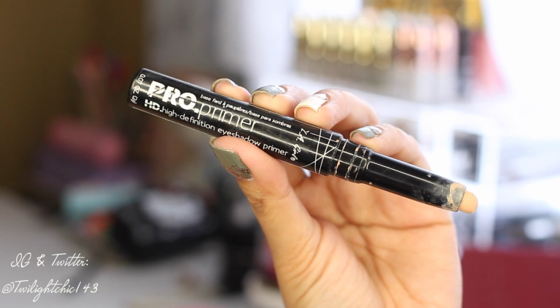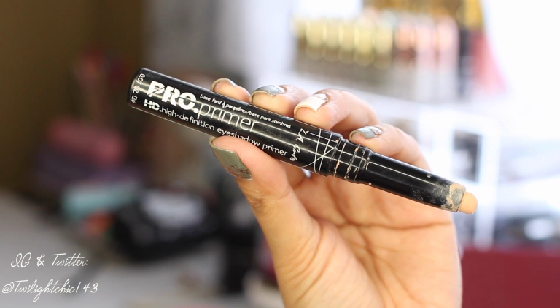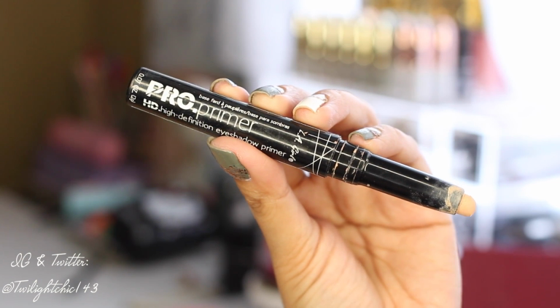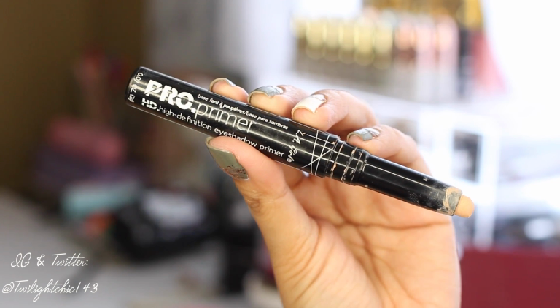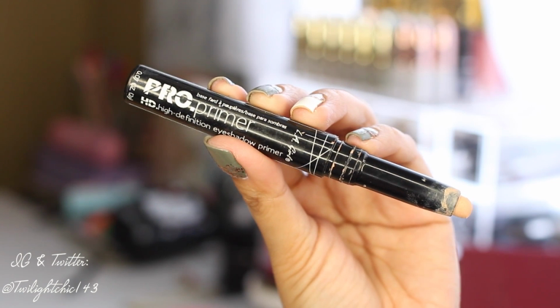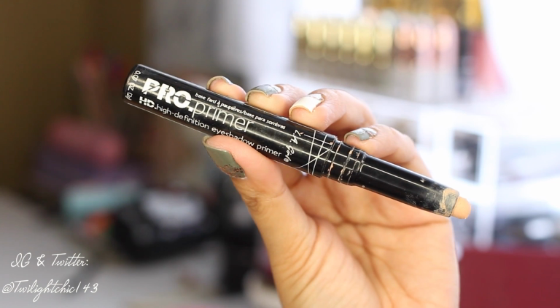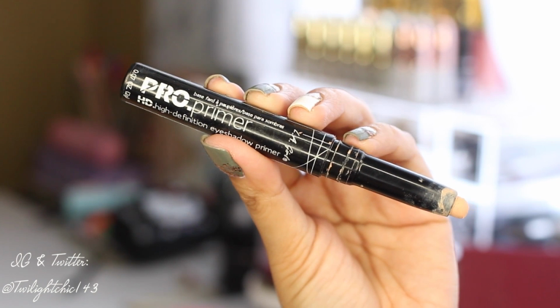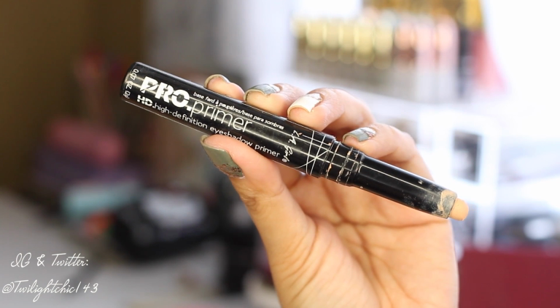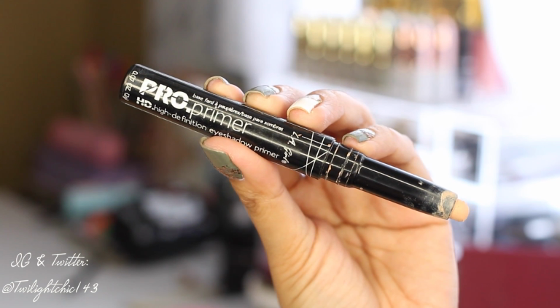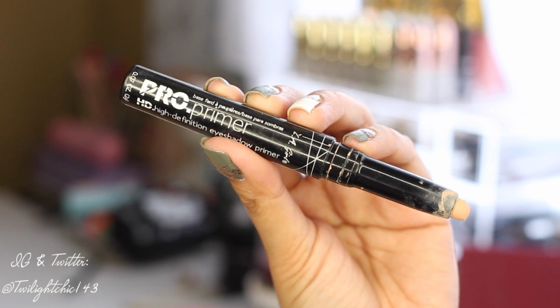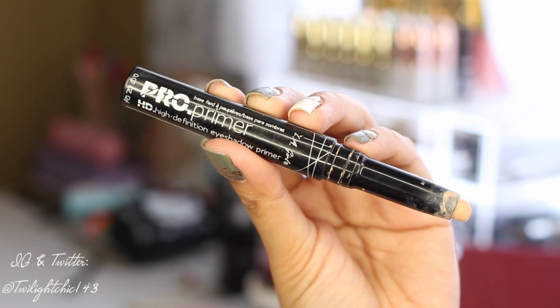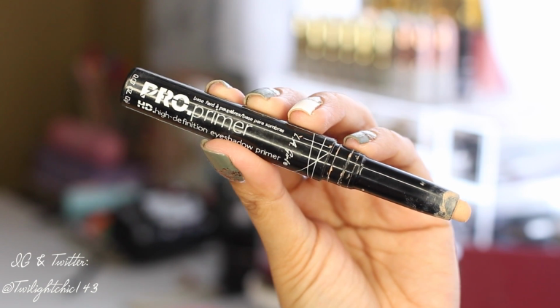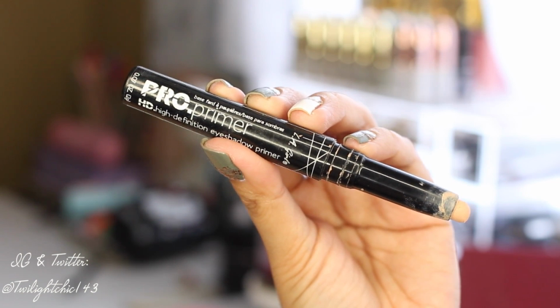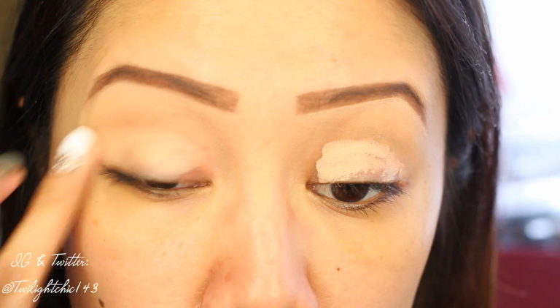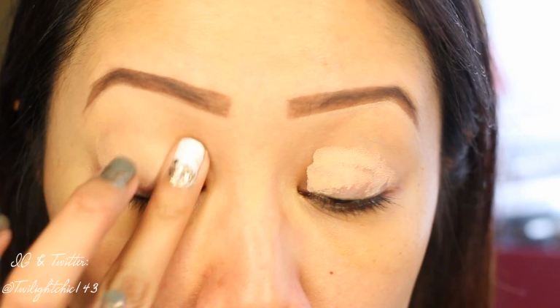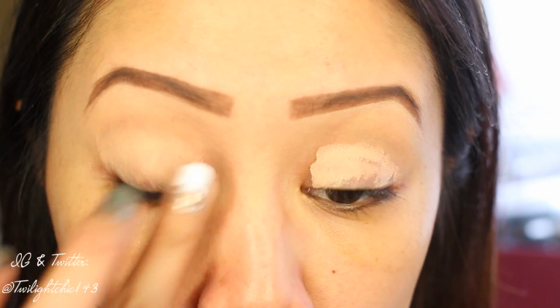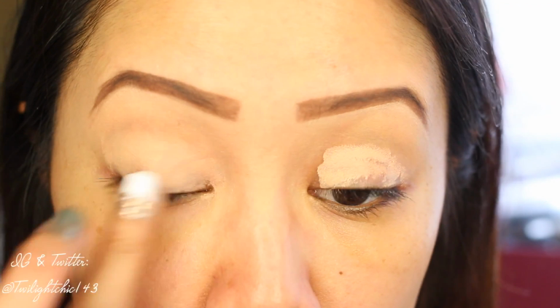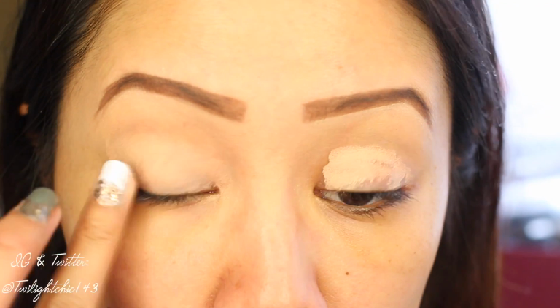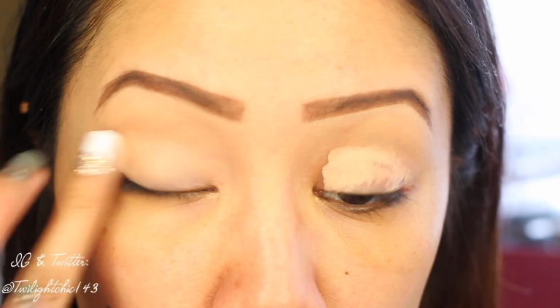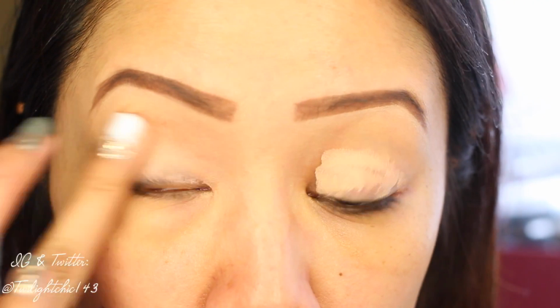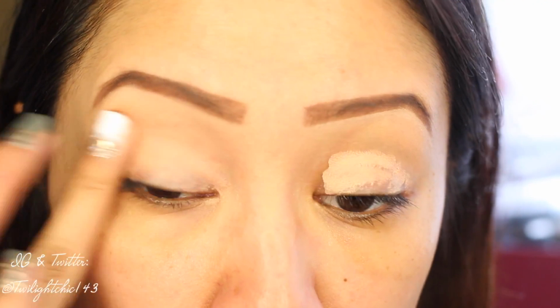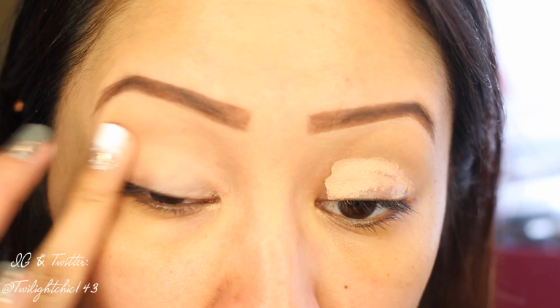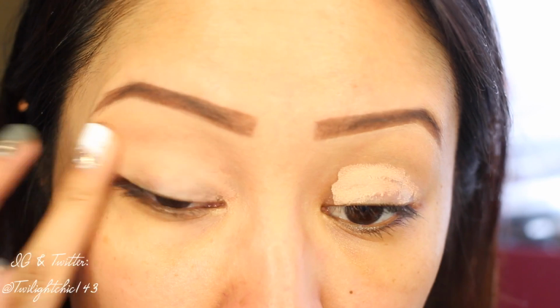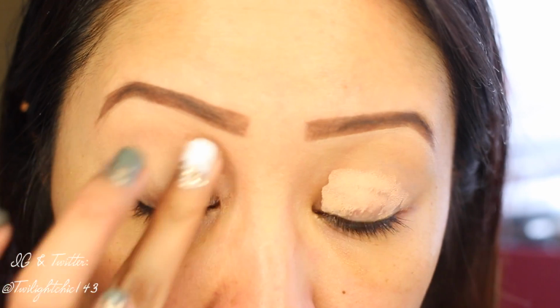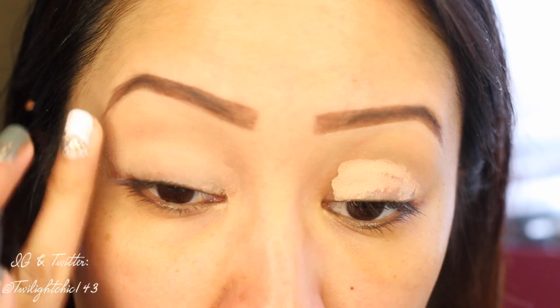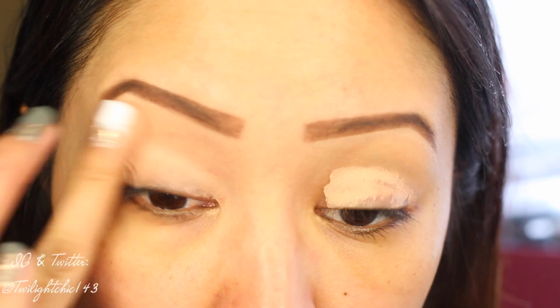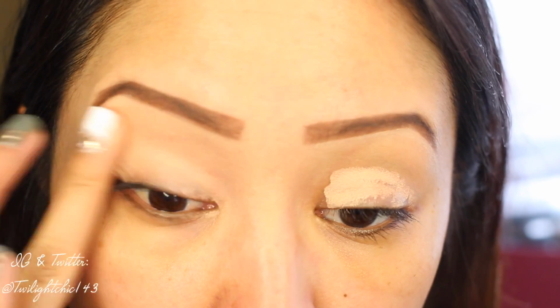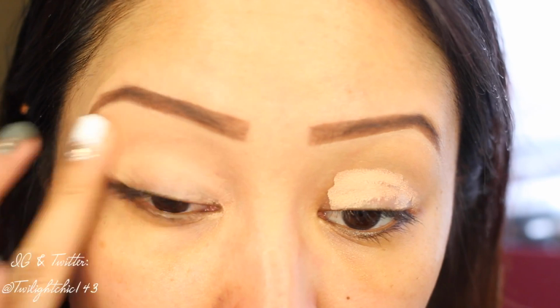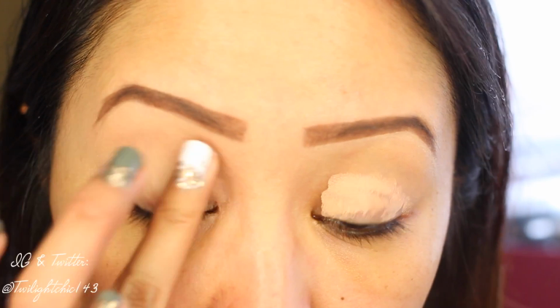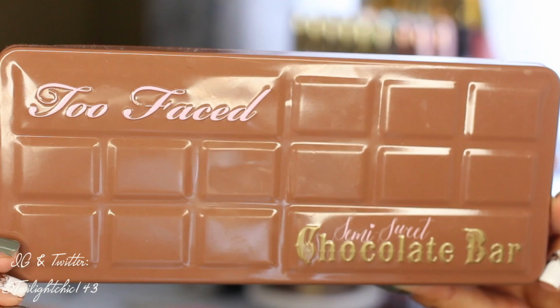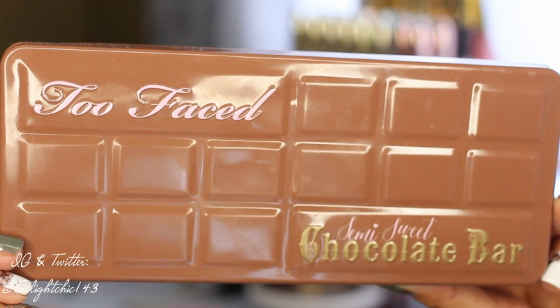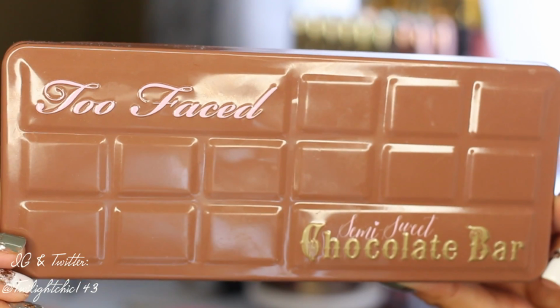Going in with the LA Girl Pro Primer. This will be used as a base for the eyeshadows, and I'm just going to distribute this all over the lid.